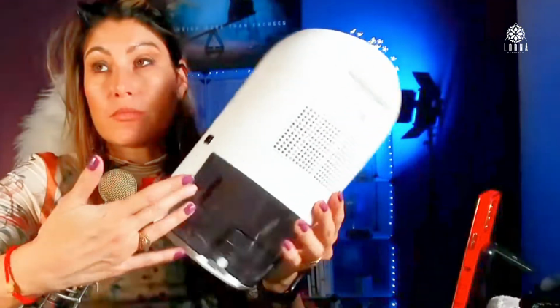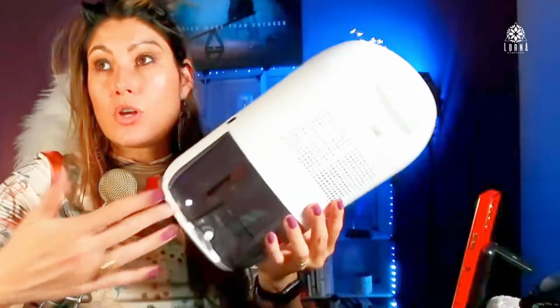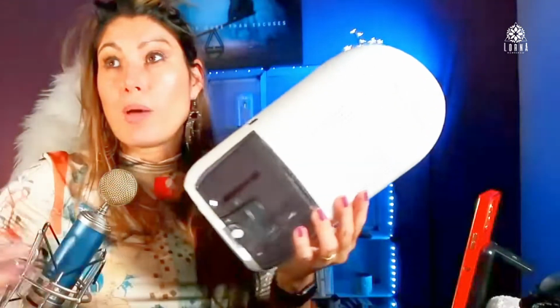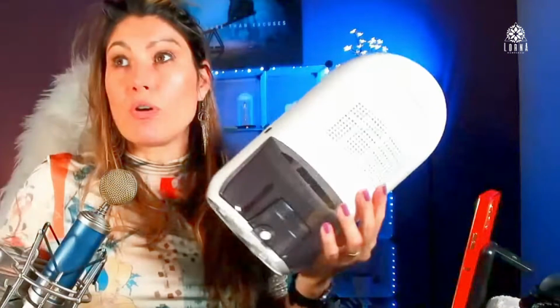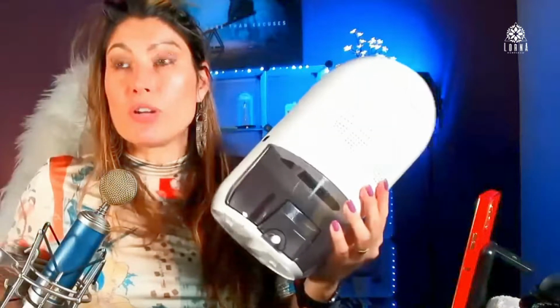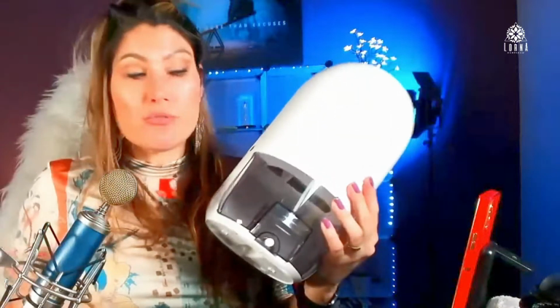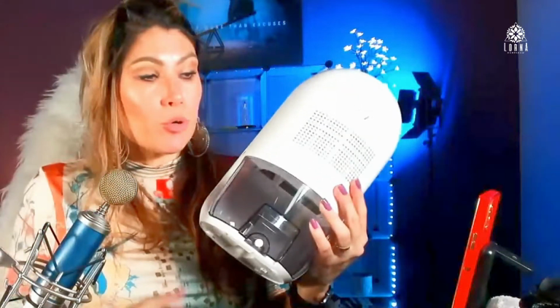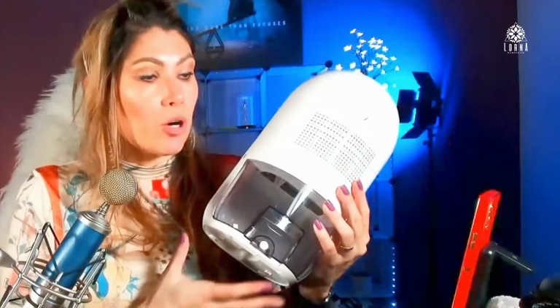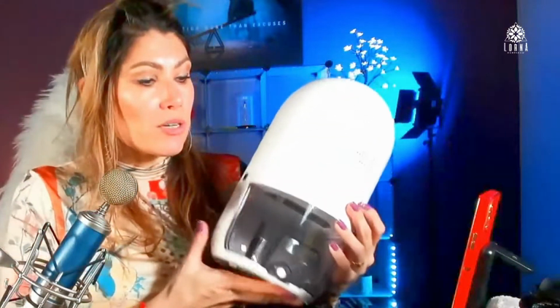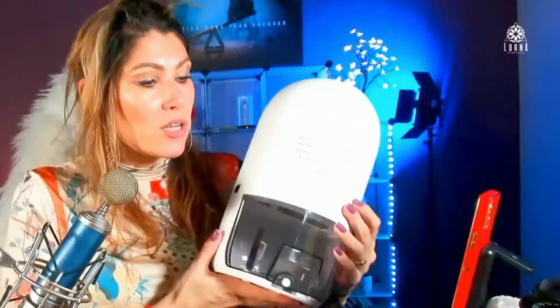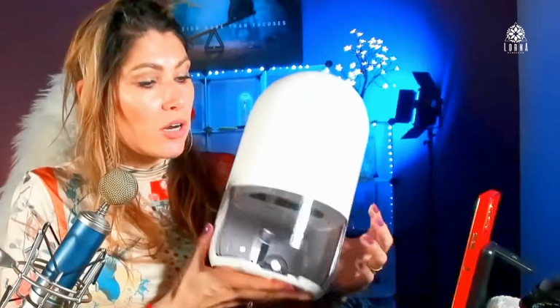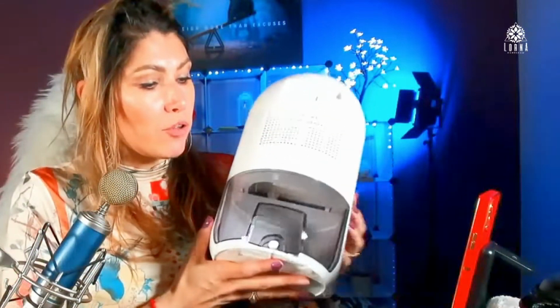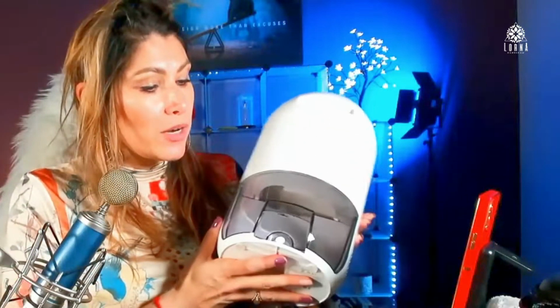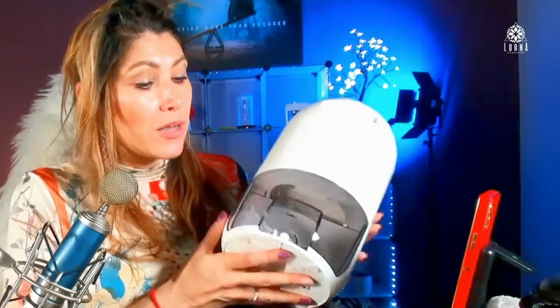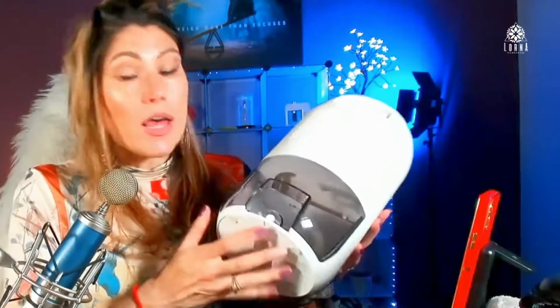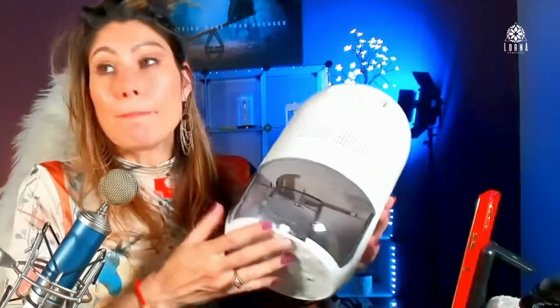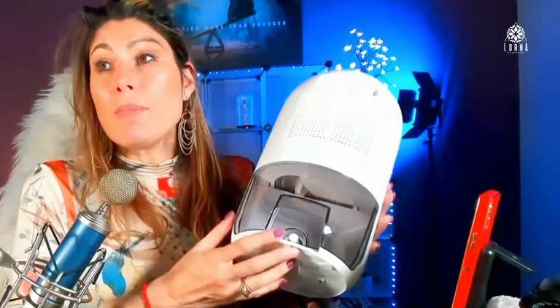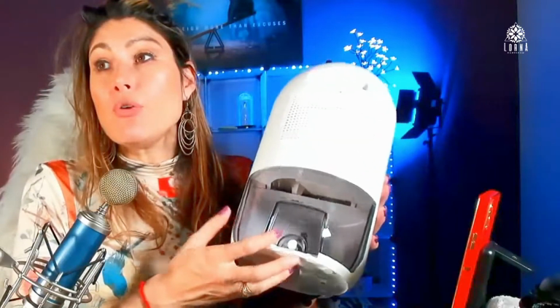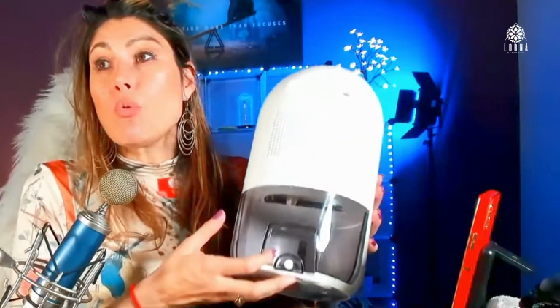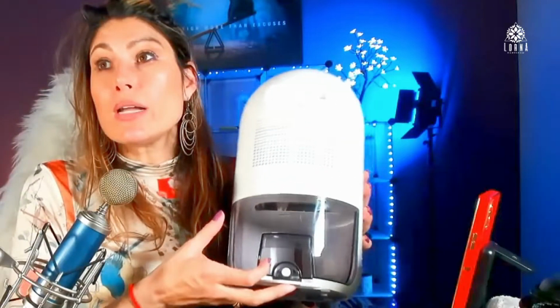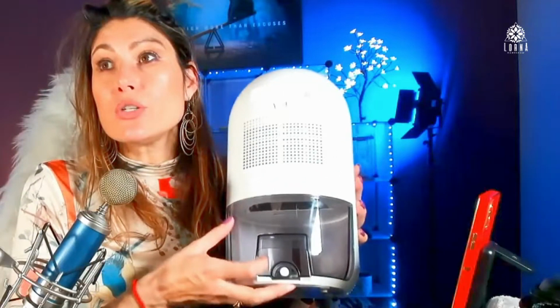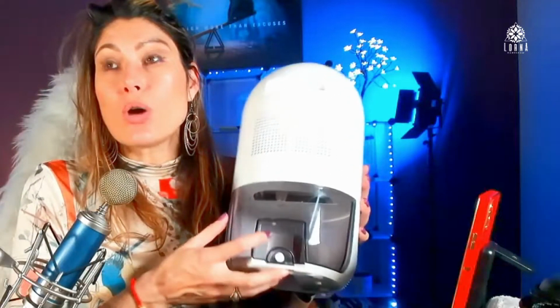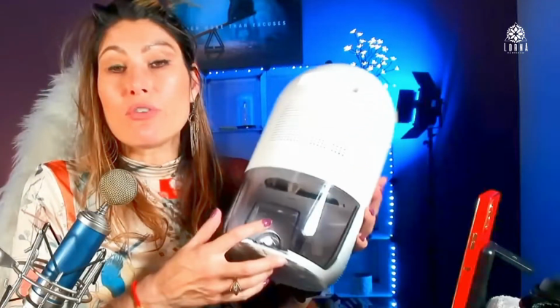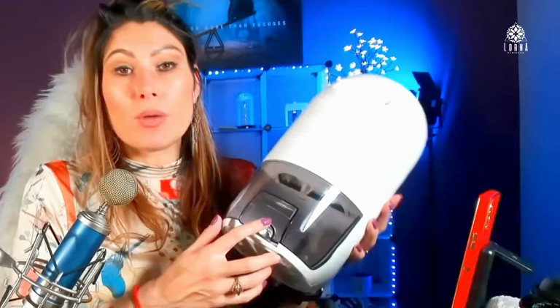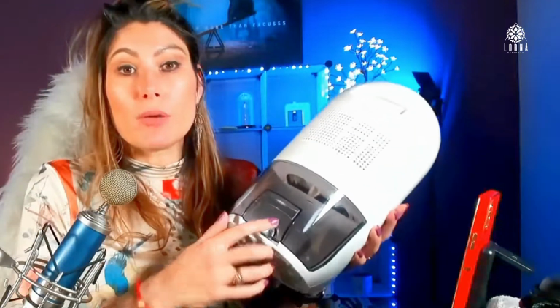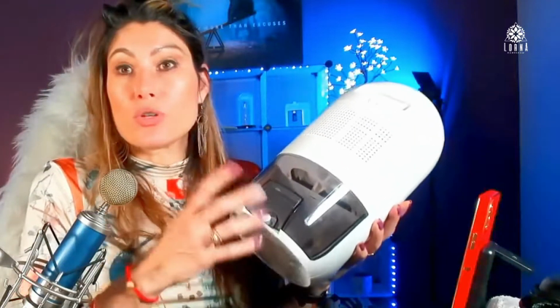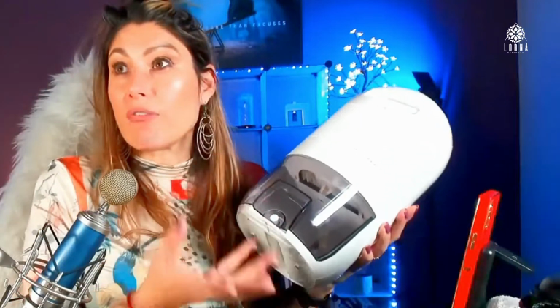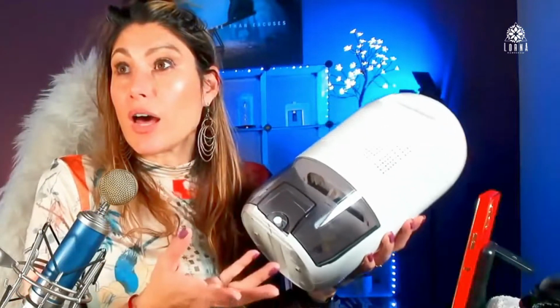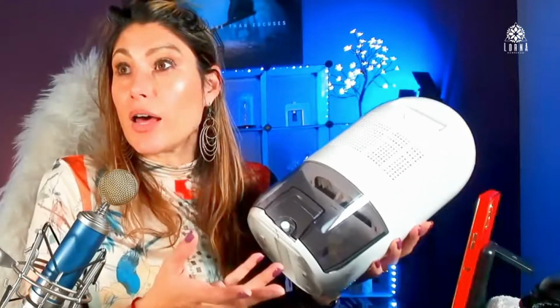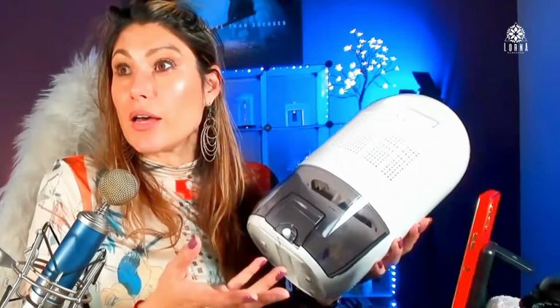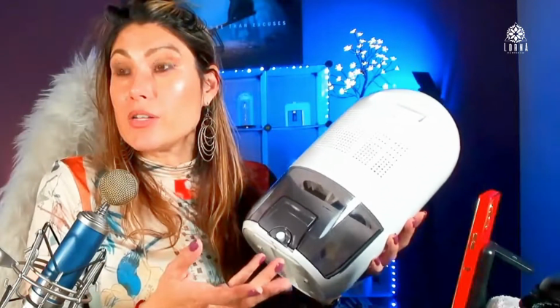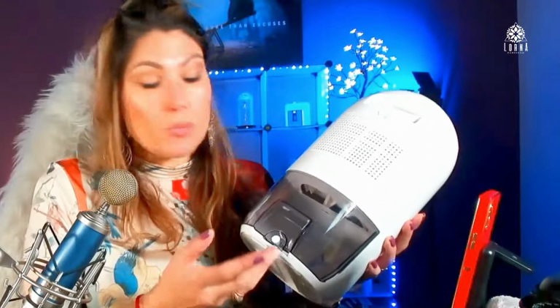My boyfriend is from New Orleans, and there is a lot of humidity there. Maybe you don't want to have humidity because you have instruments.